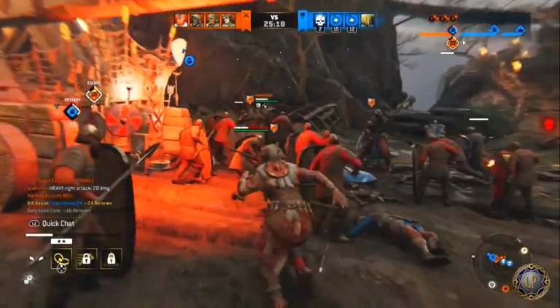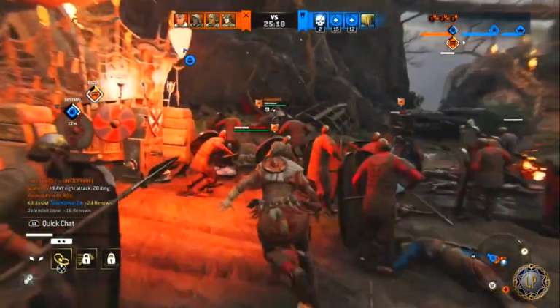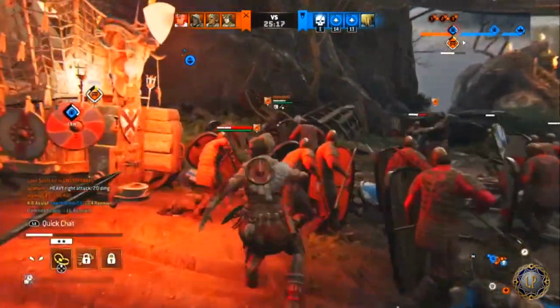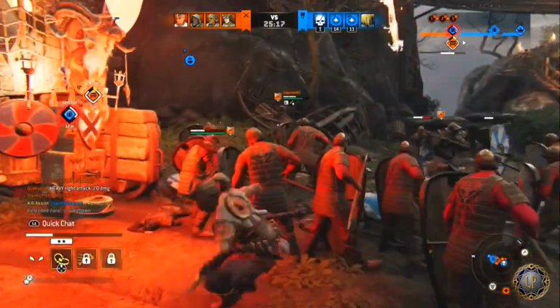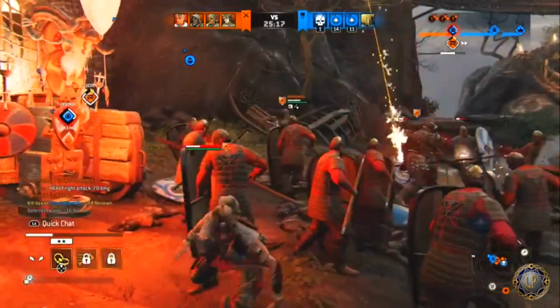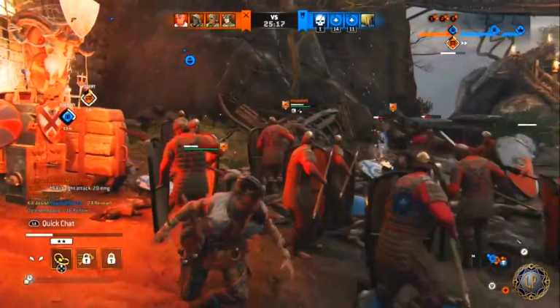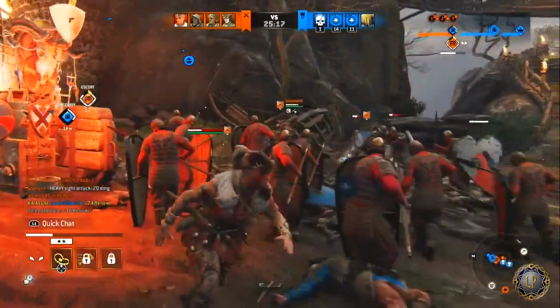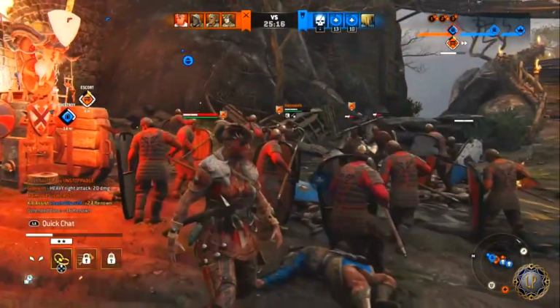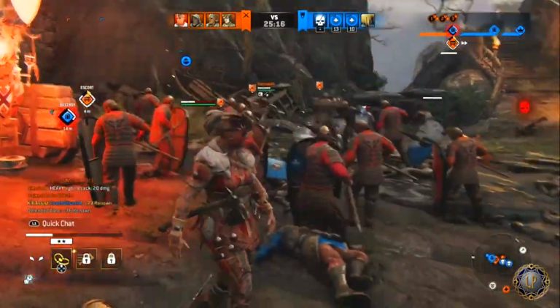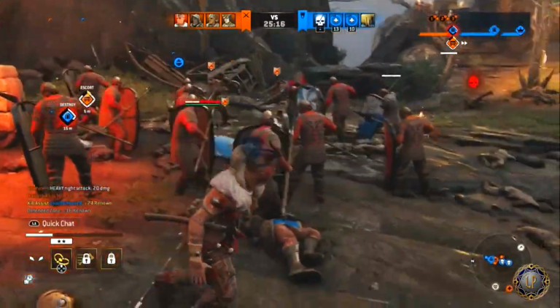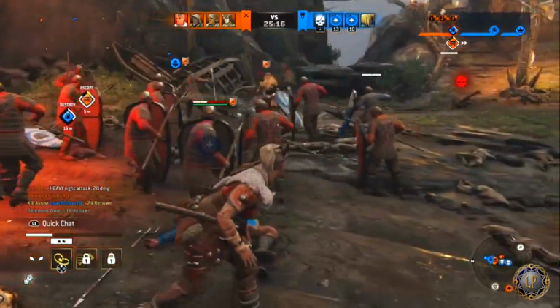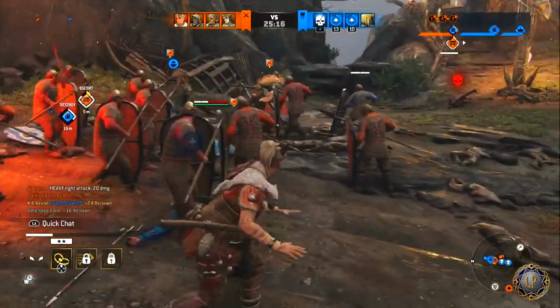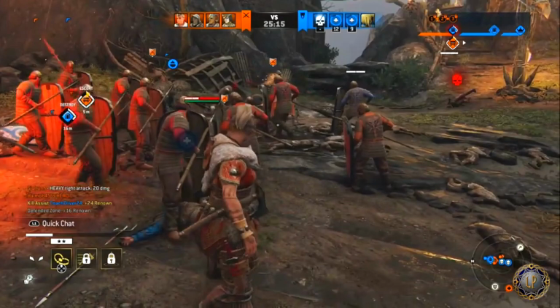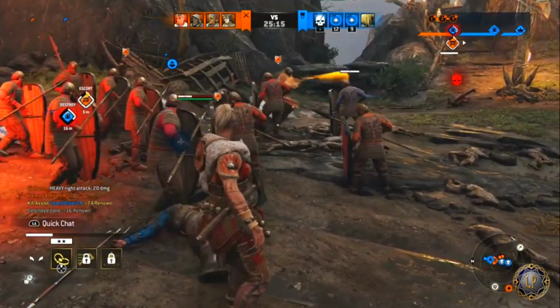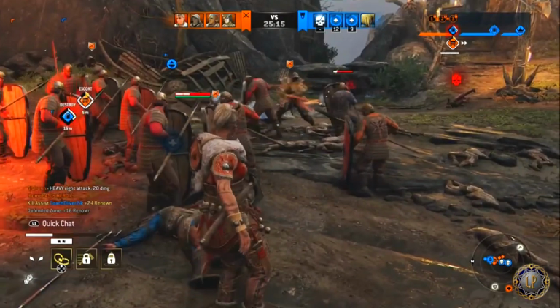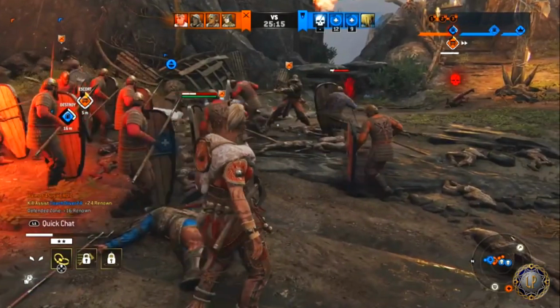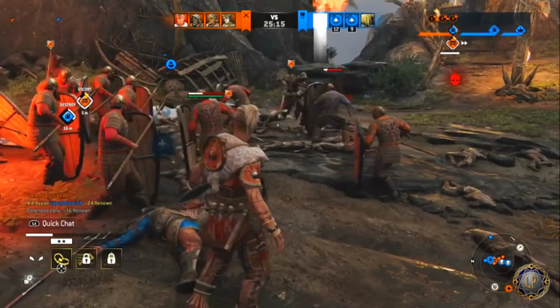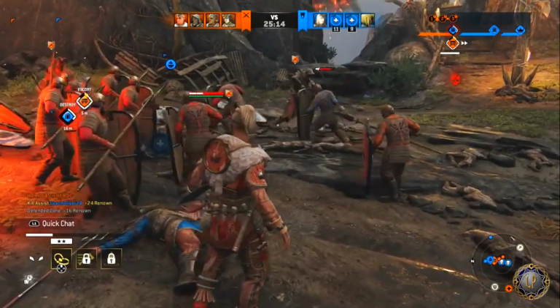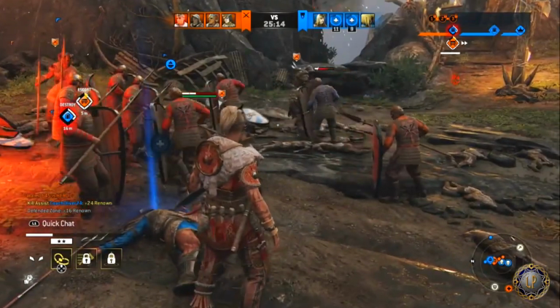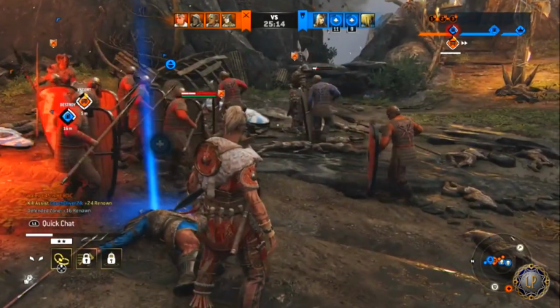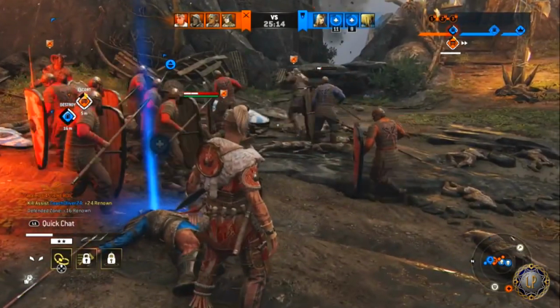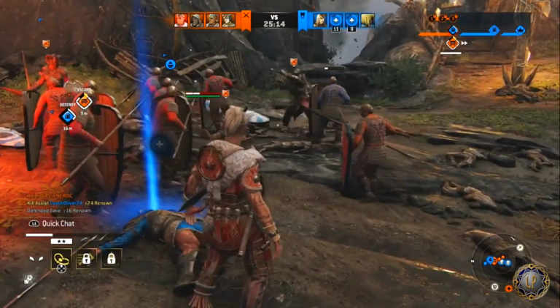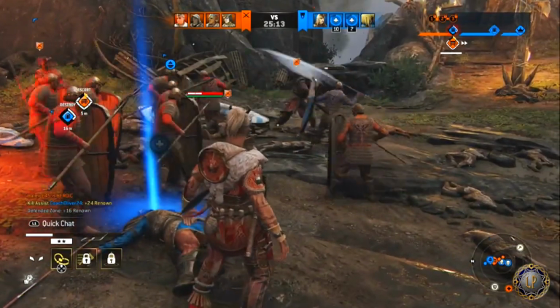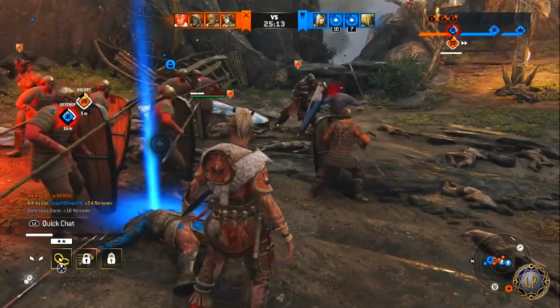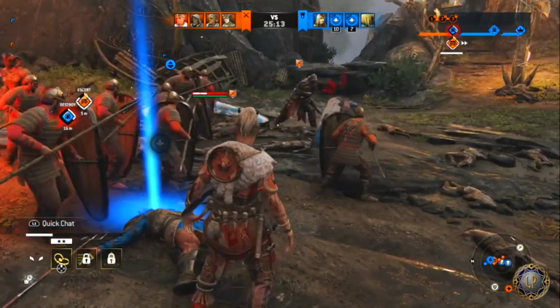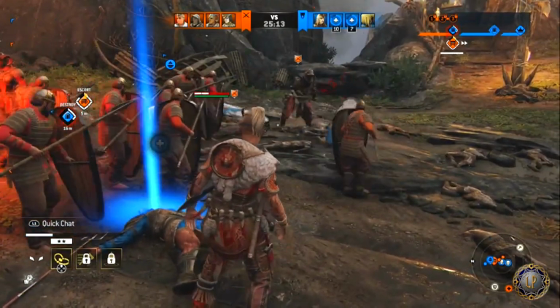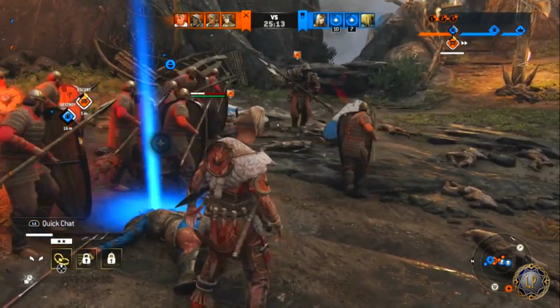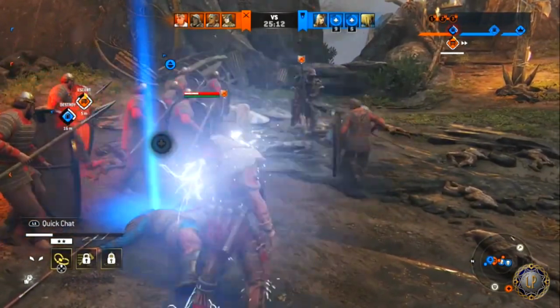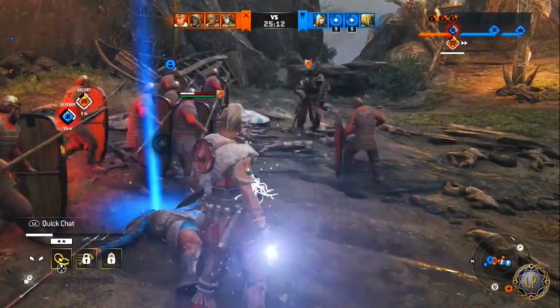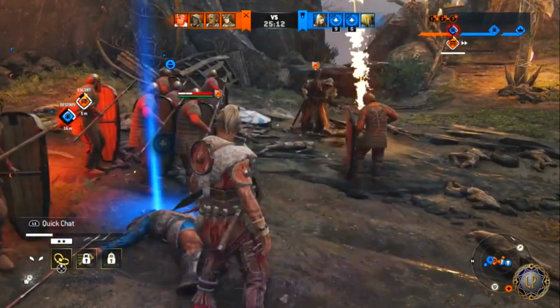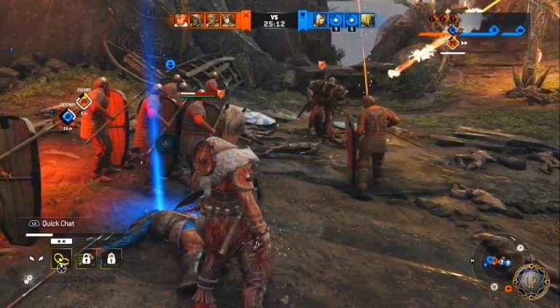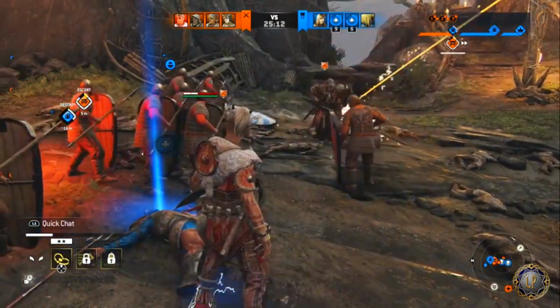I can throw the Hand Axe from a distance, hit them, and then jump on them while they're still reacting.